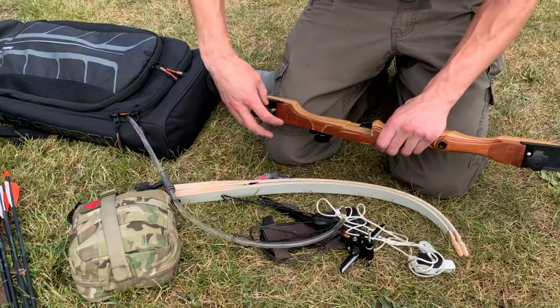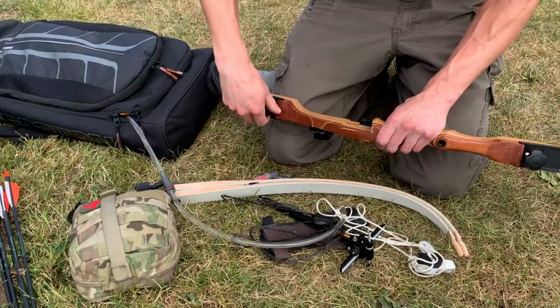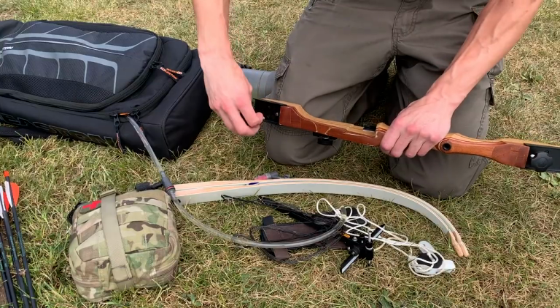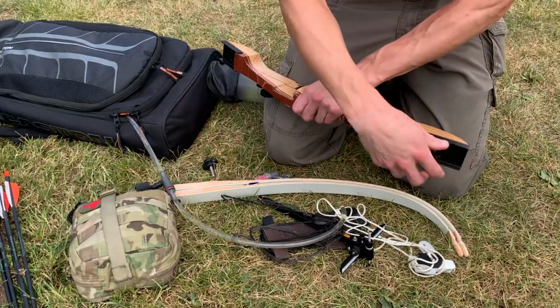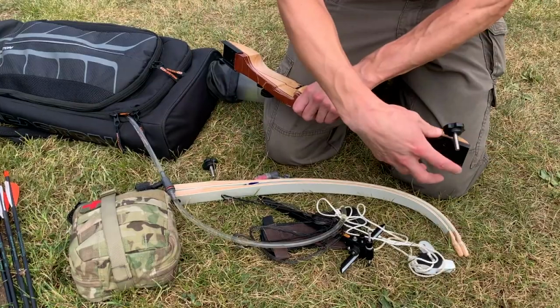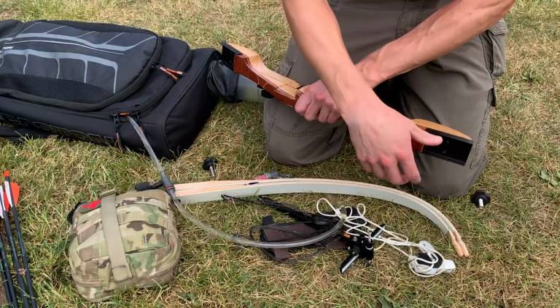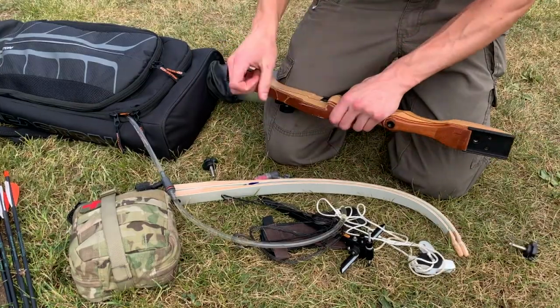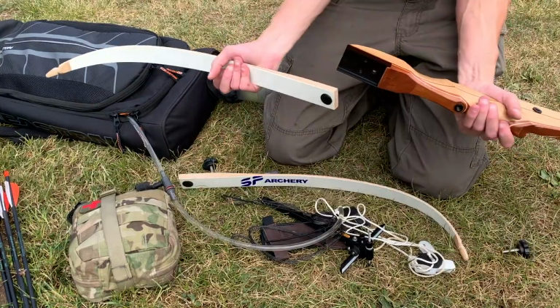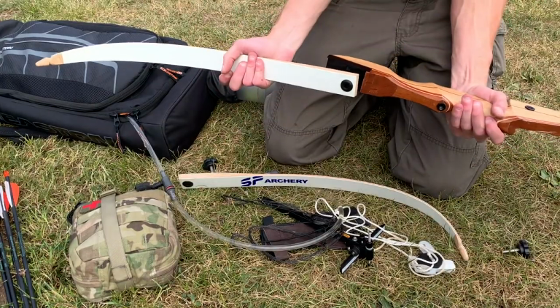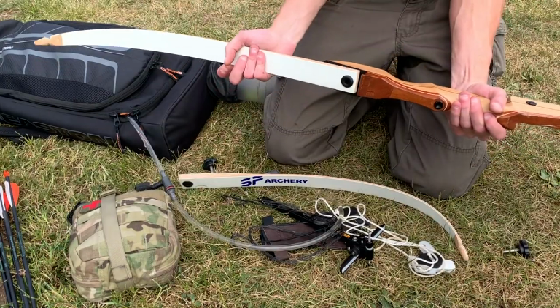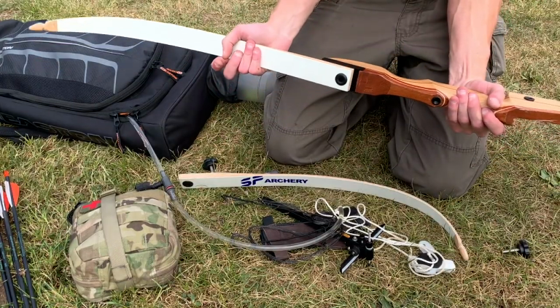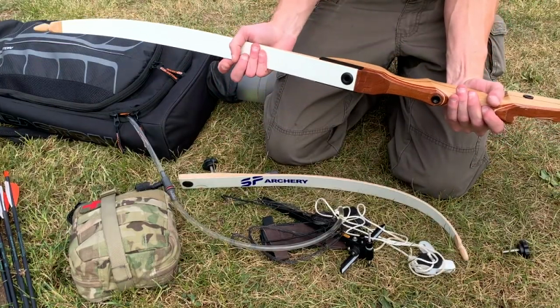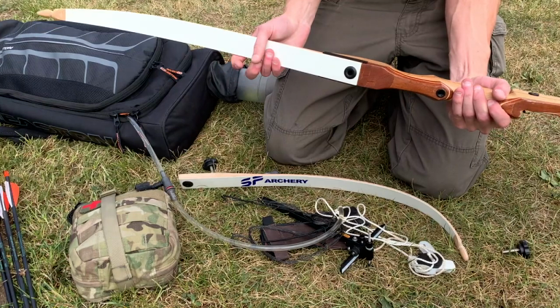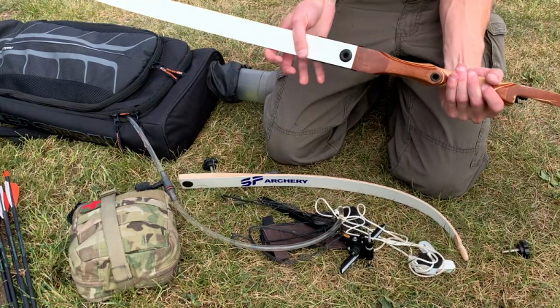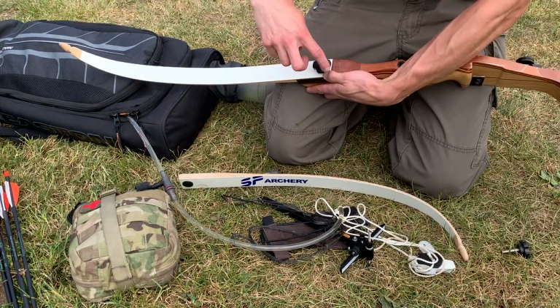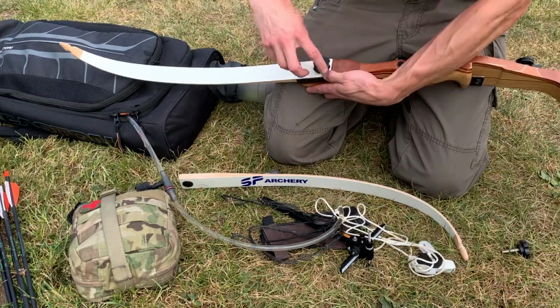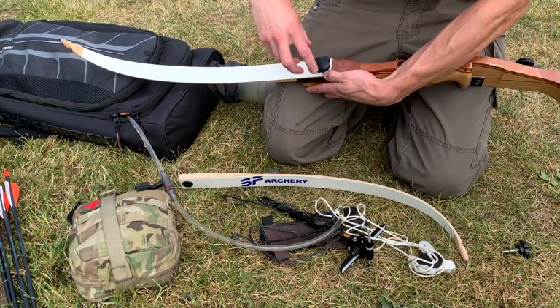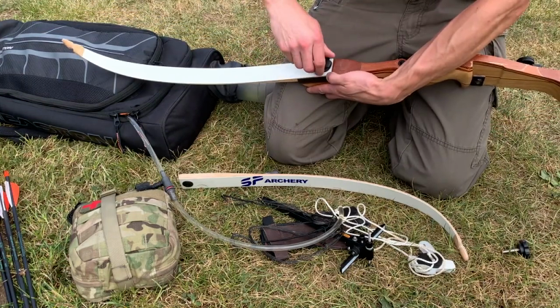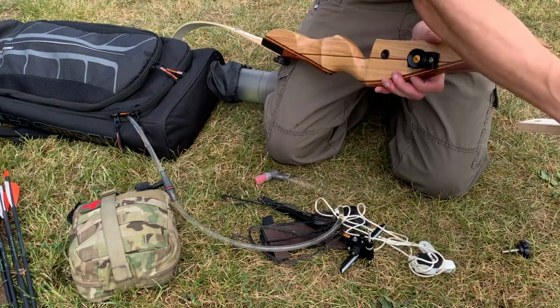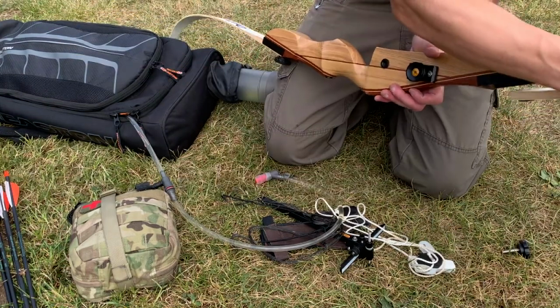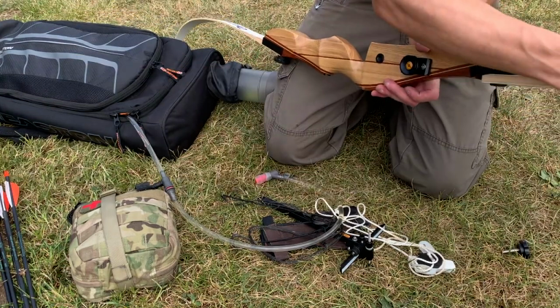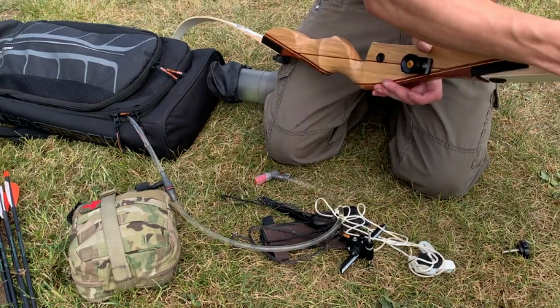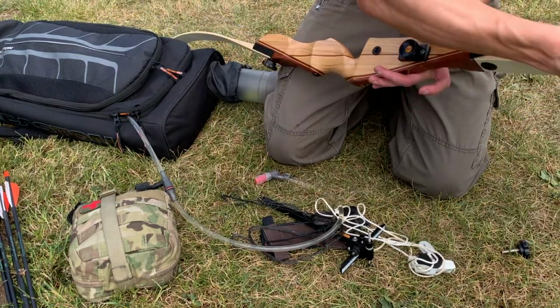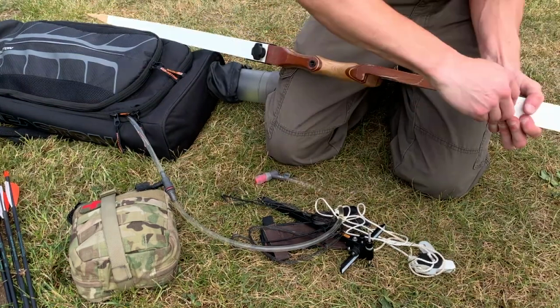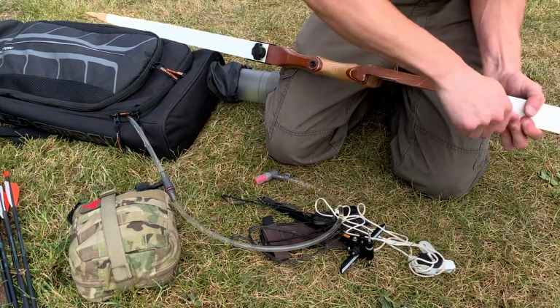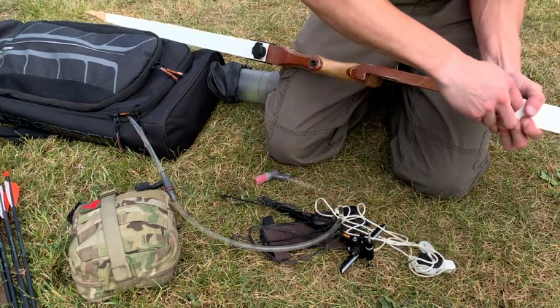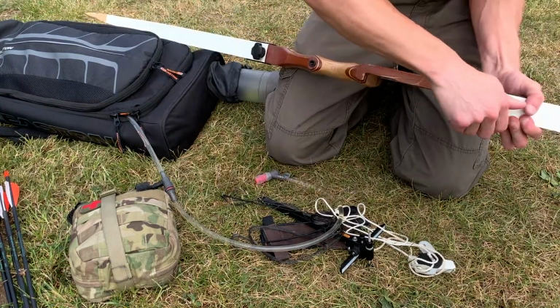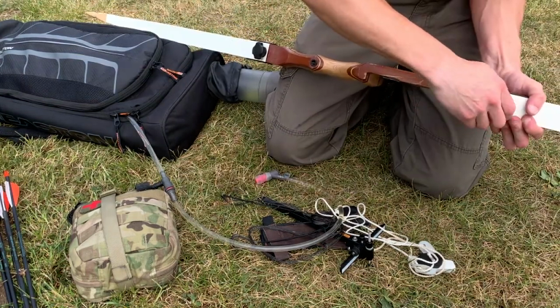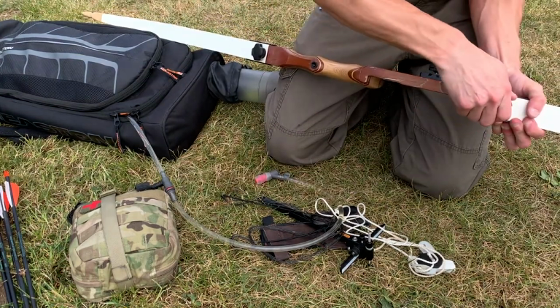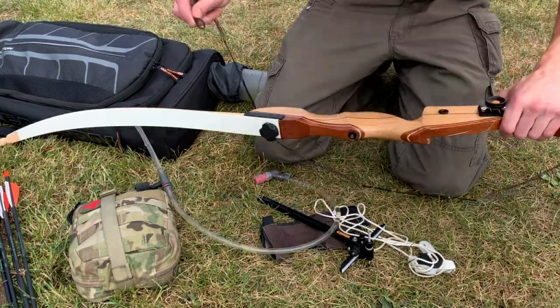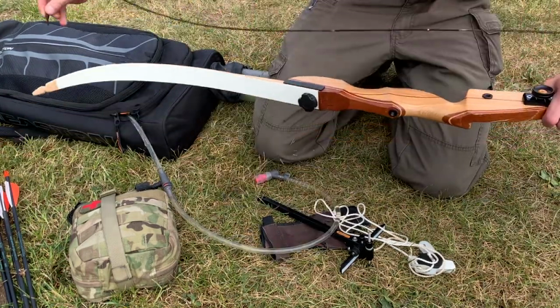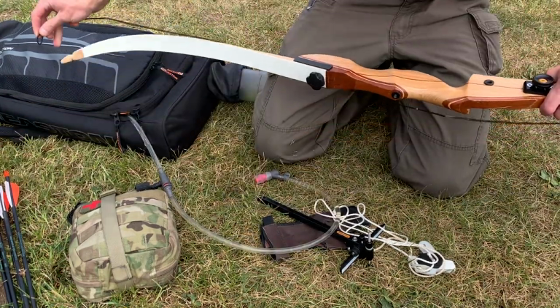I'll try not to bore you too much with the assembly of this bow — it's pretty straightforward if you know how to assemble any target recurve bow.